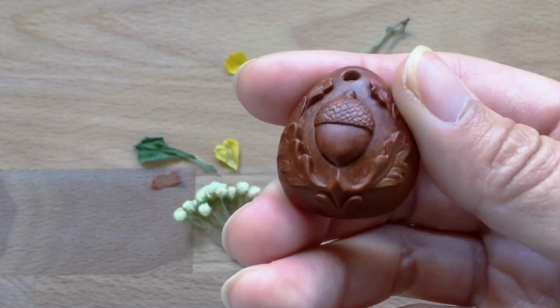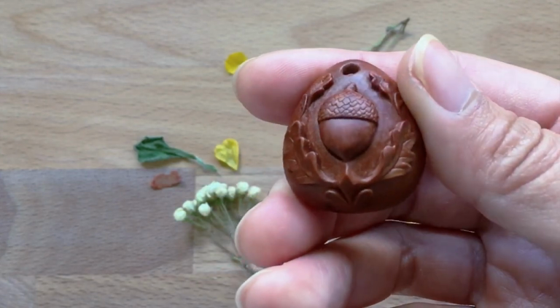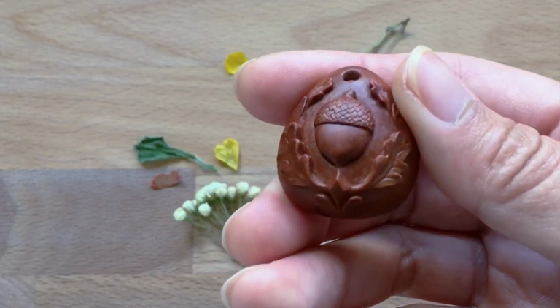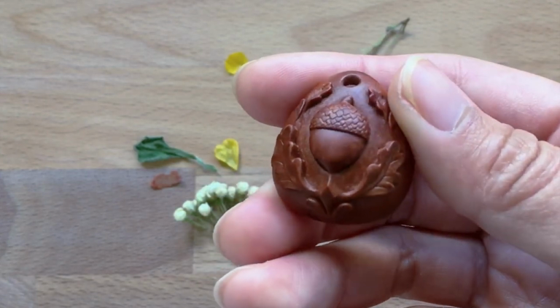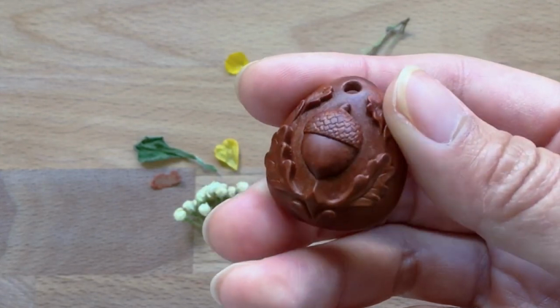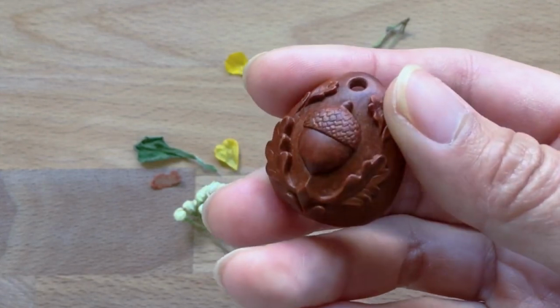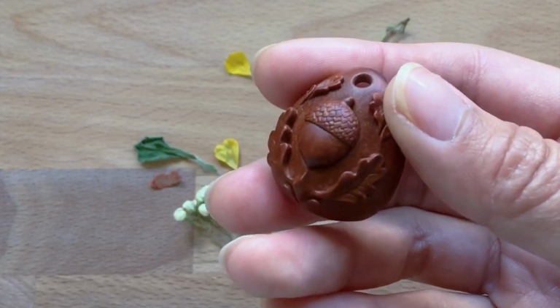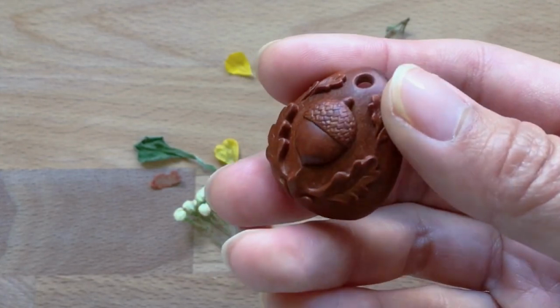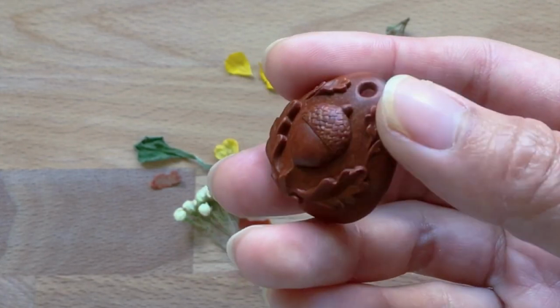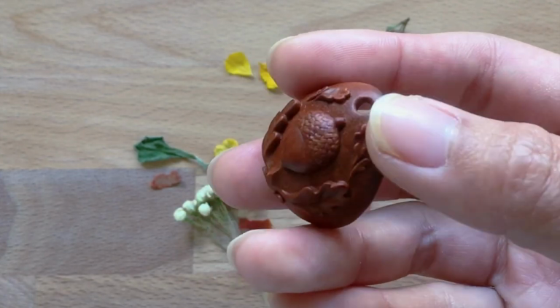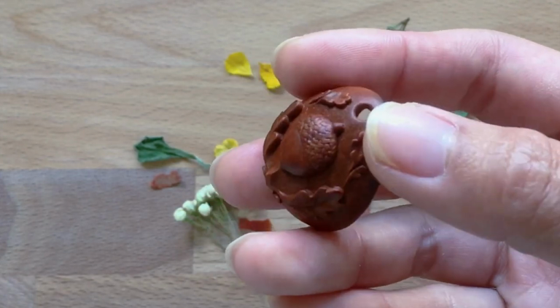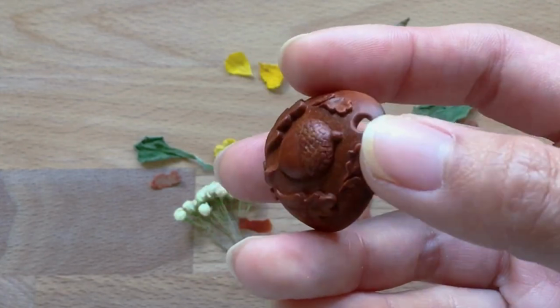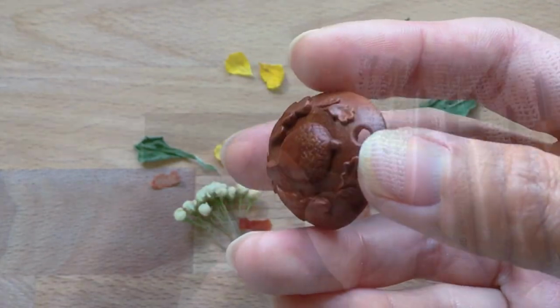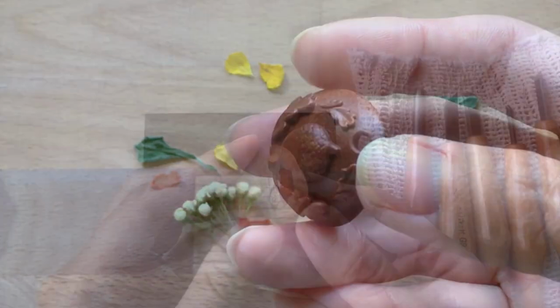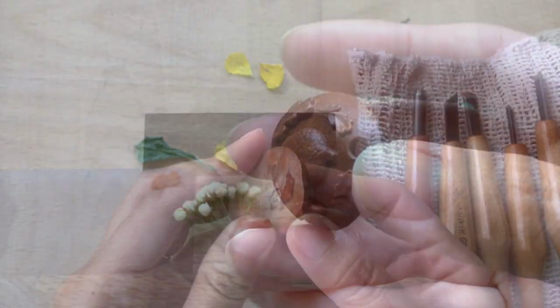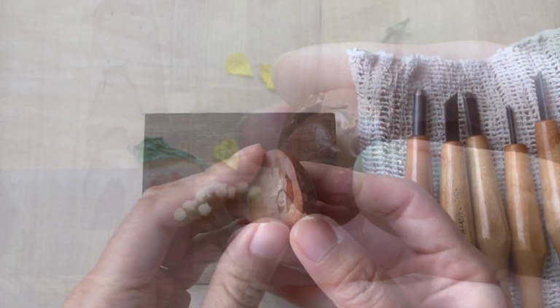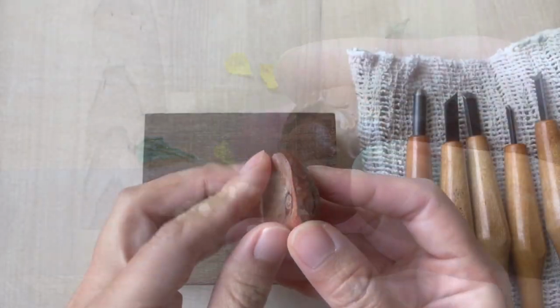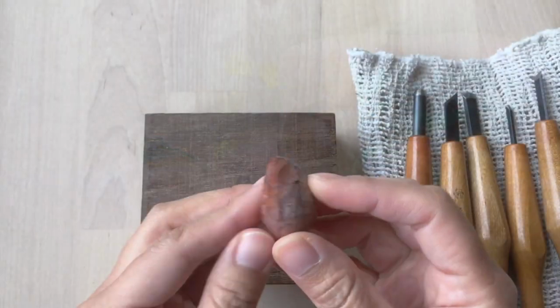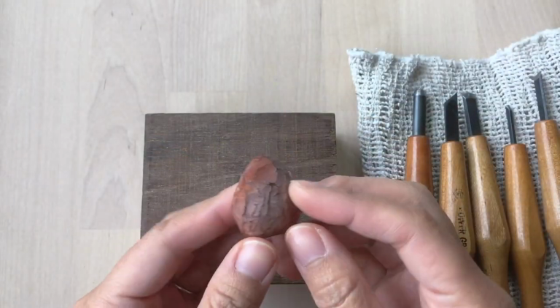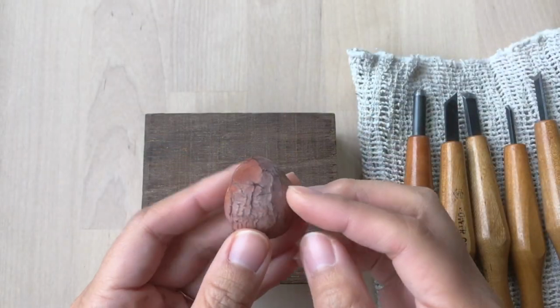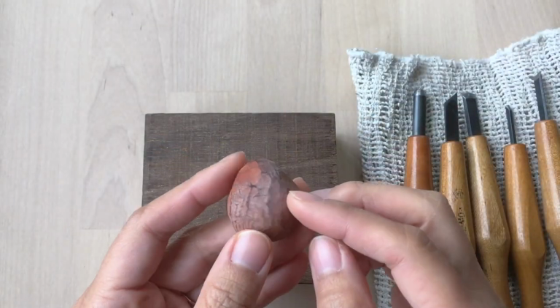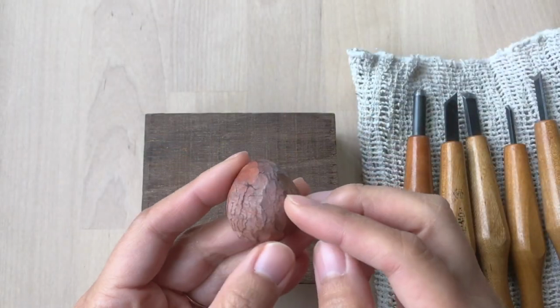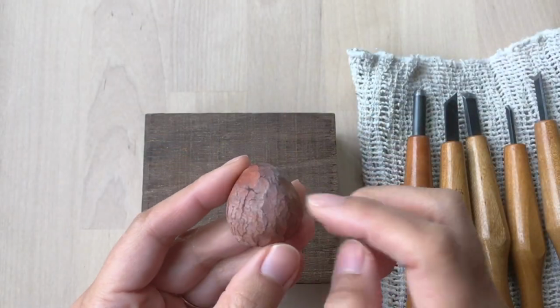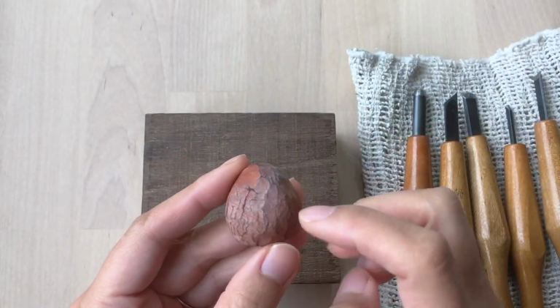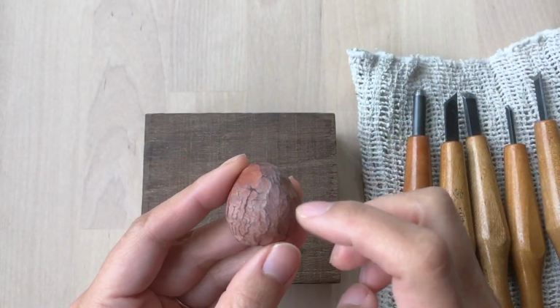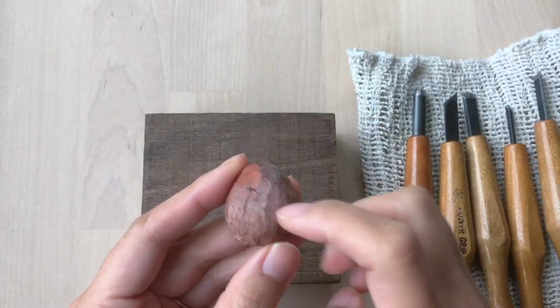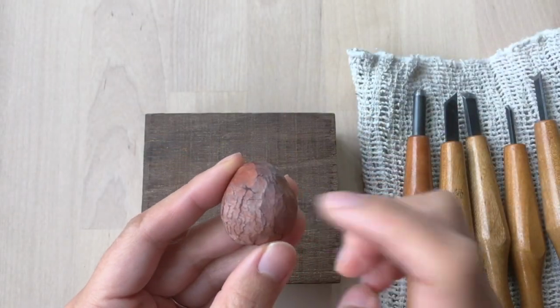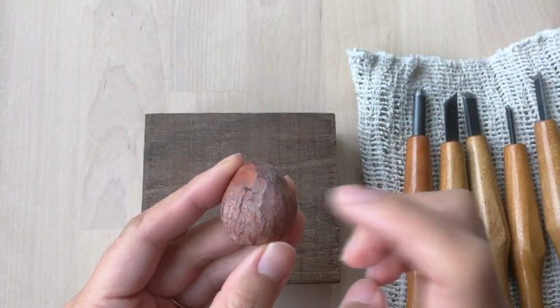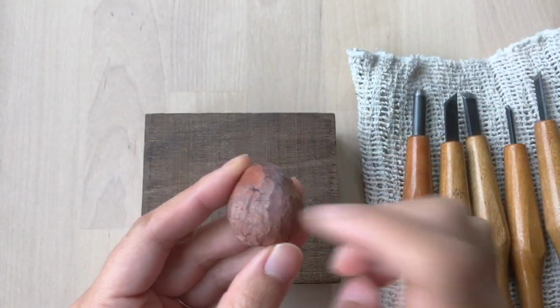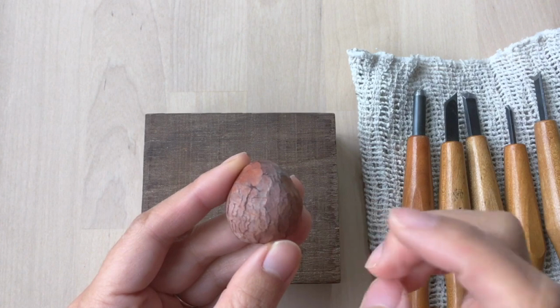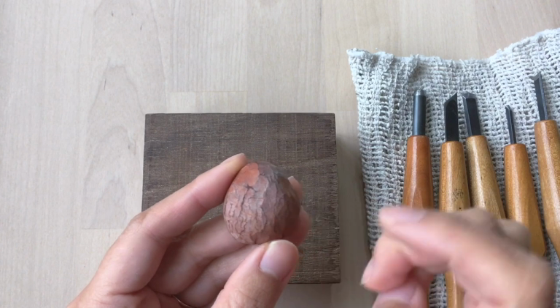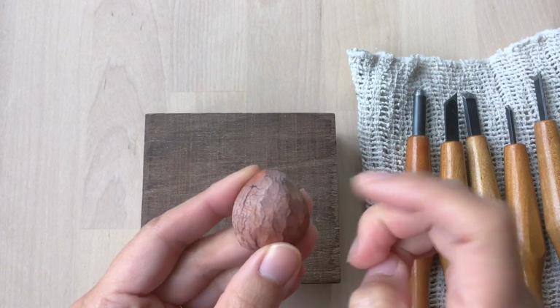Hi, I'm ChaCha. I'm going to show you the making of this avocado seed pendant.